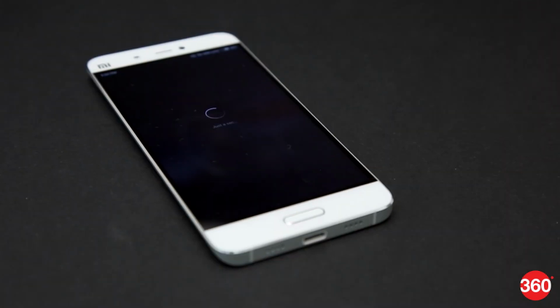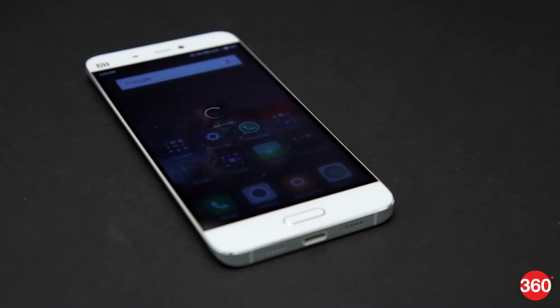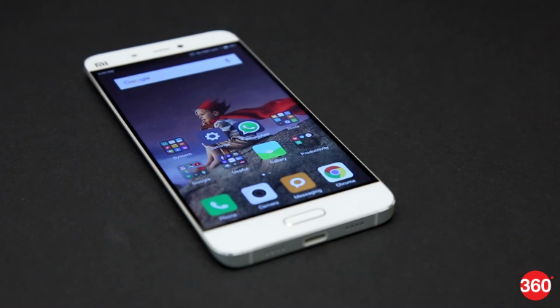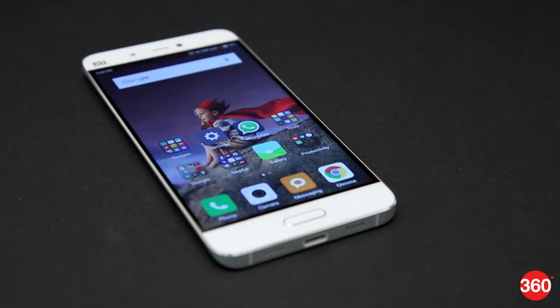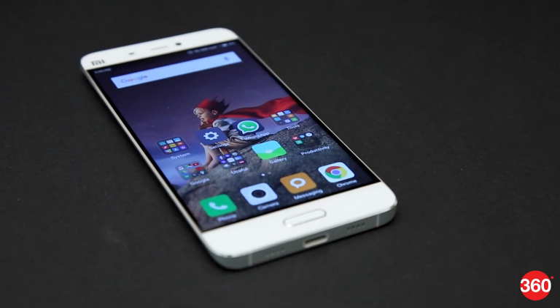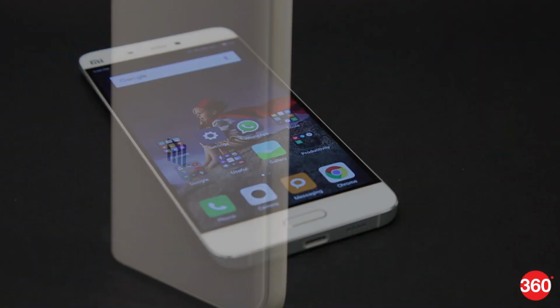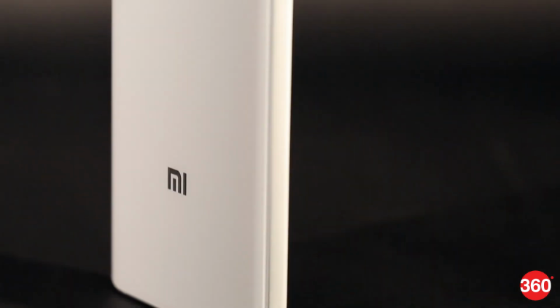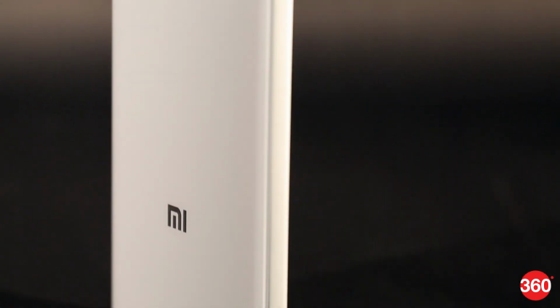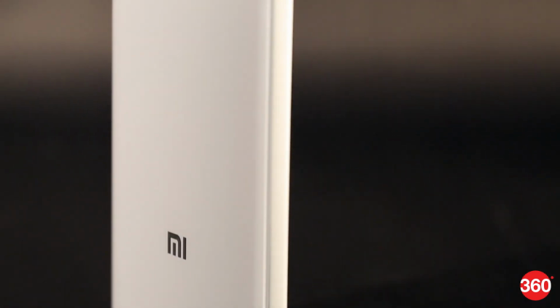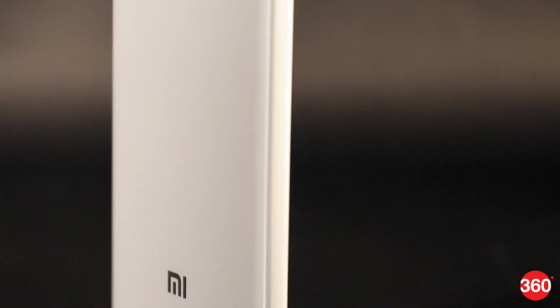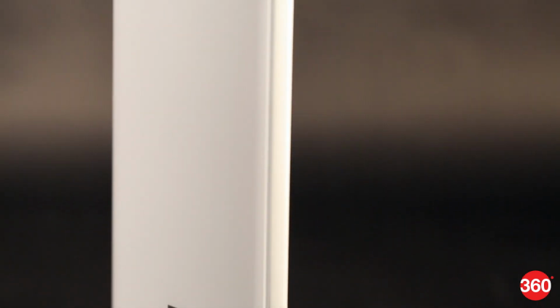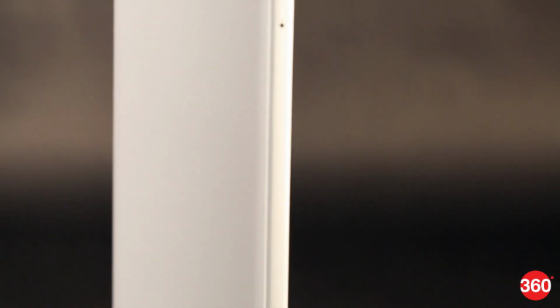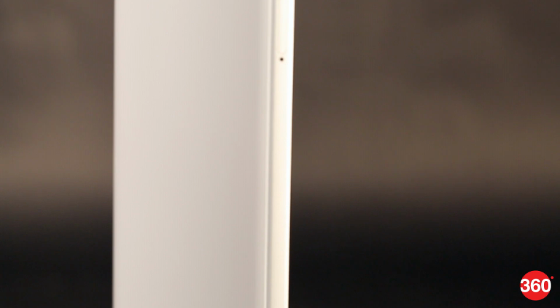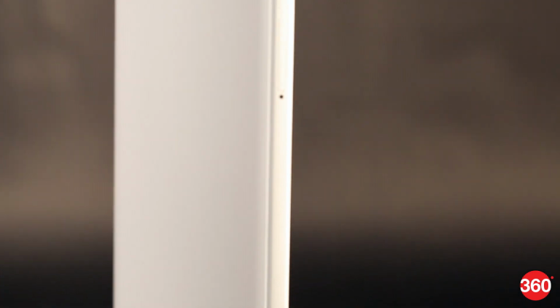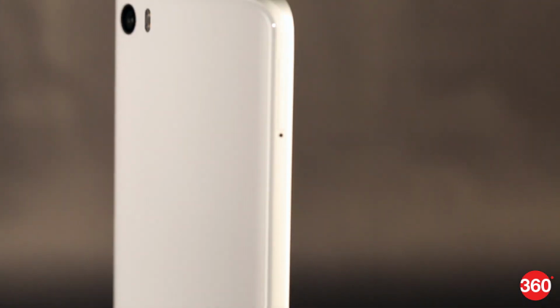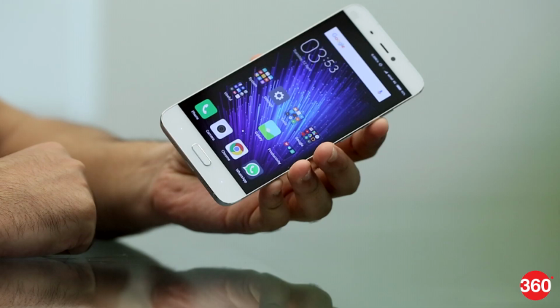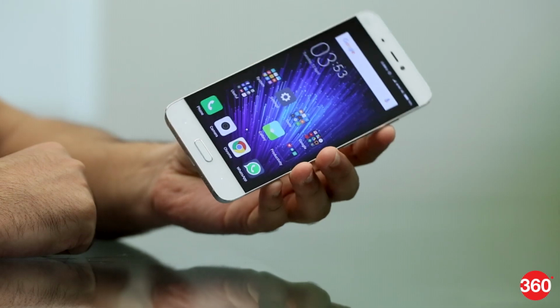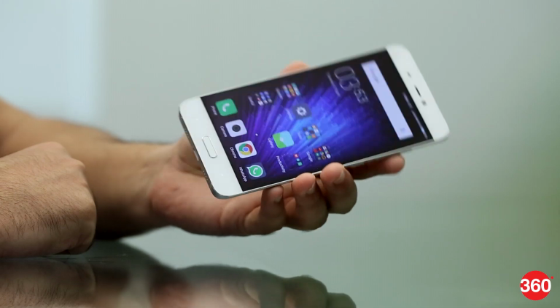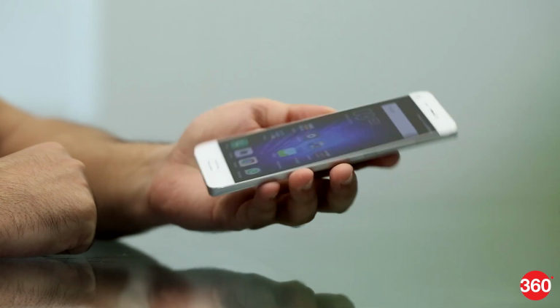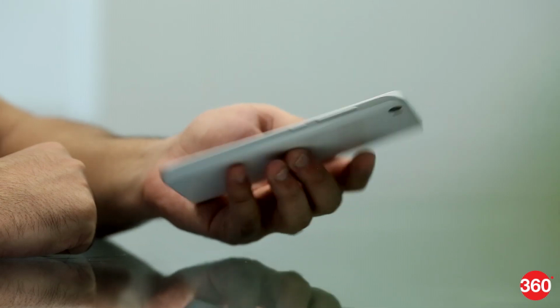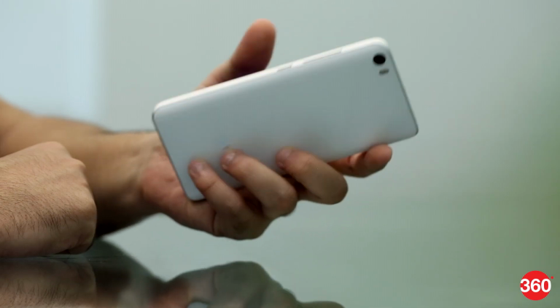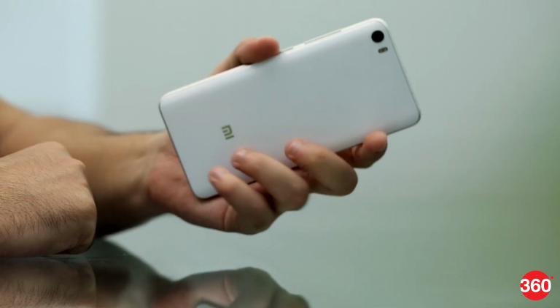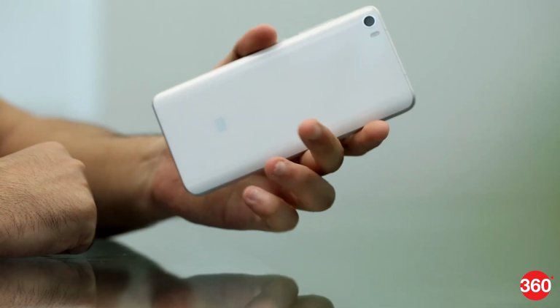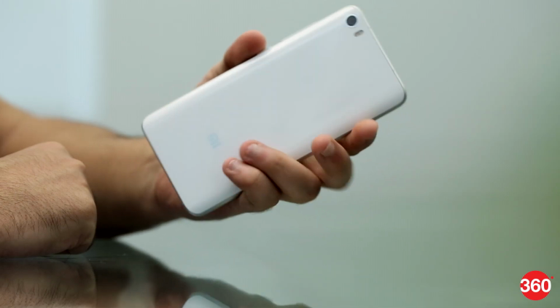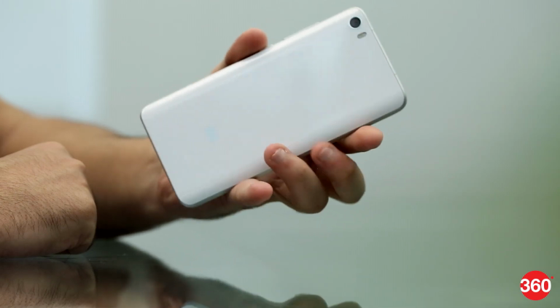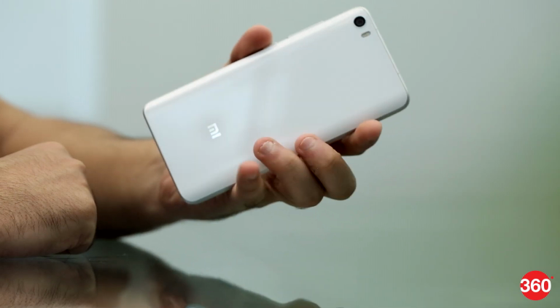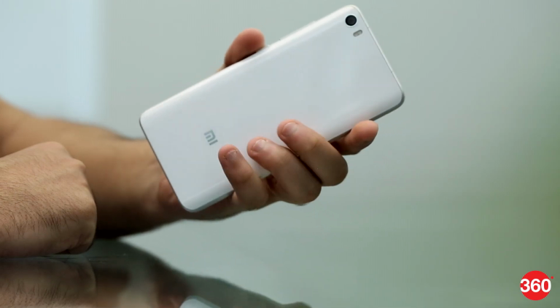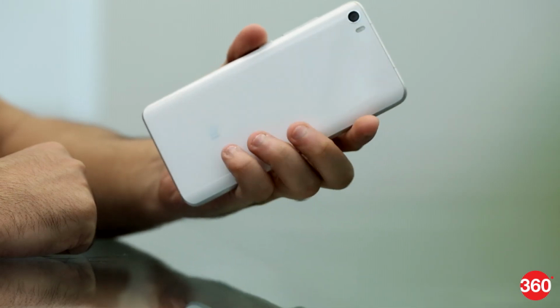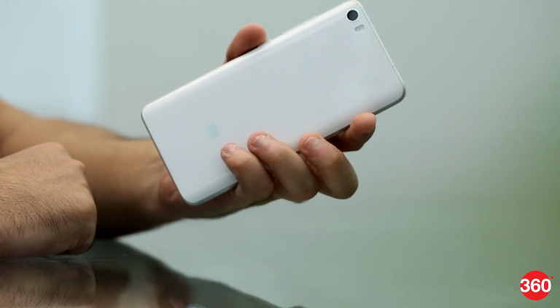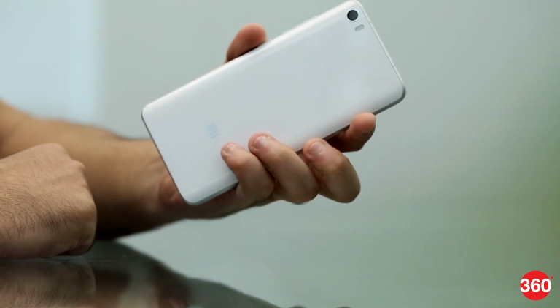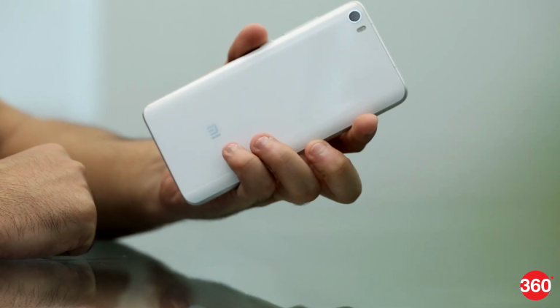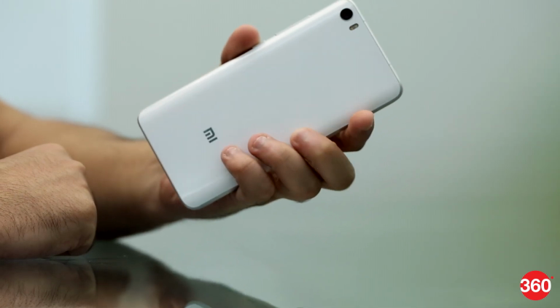The Mi 5 looks great with its metal frame and glass rear panel. It has sloped edges and a curved back that looks and feels great in your hand.